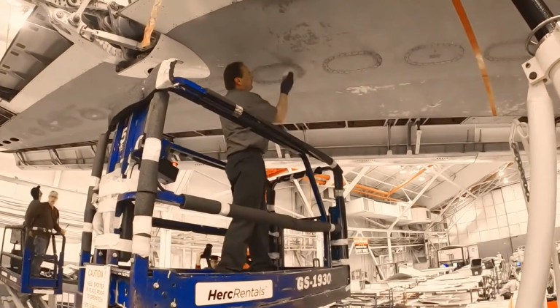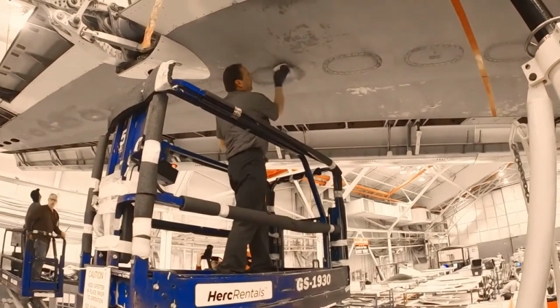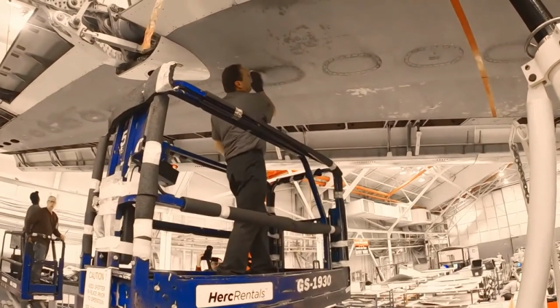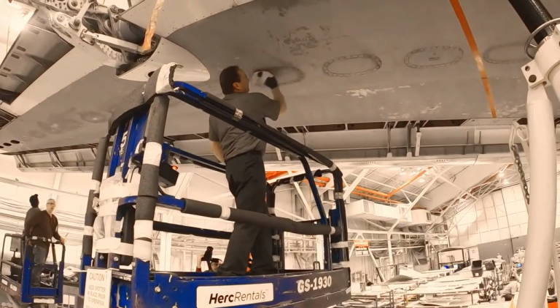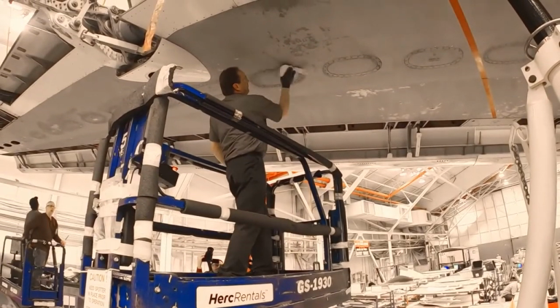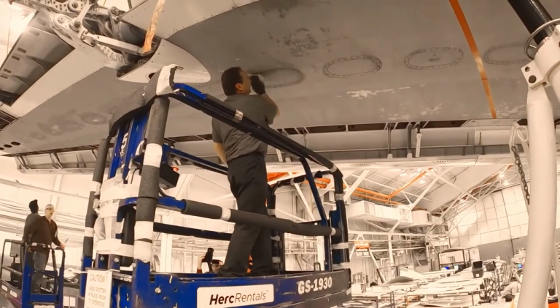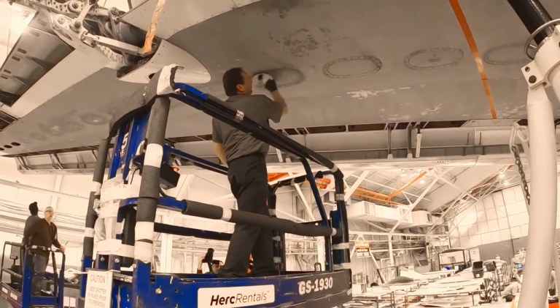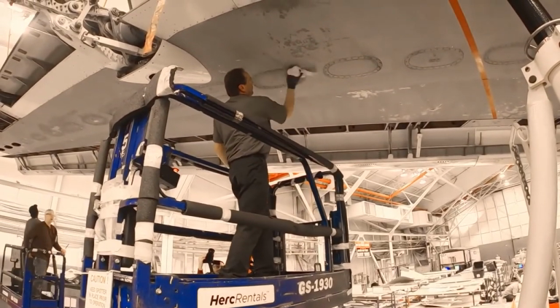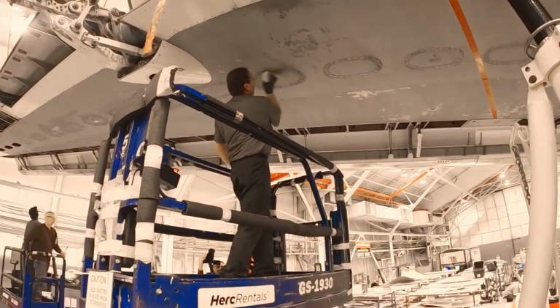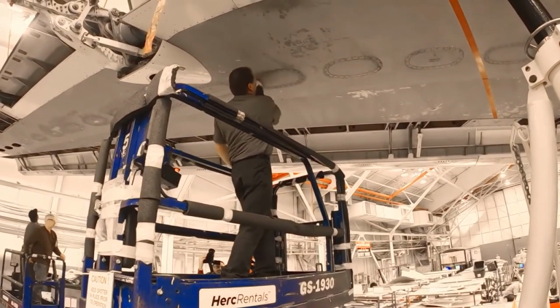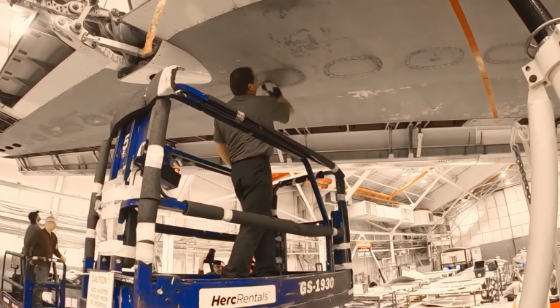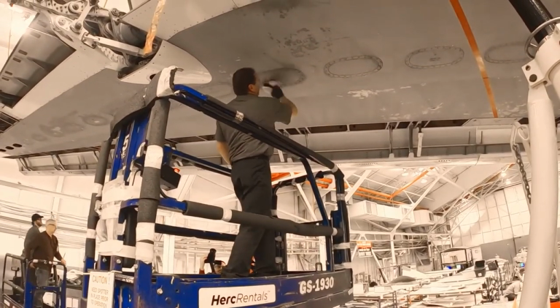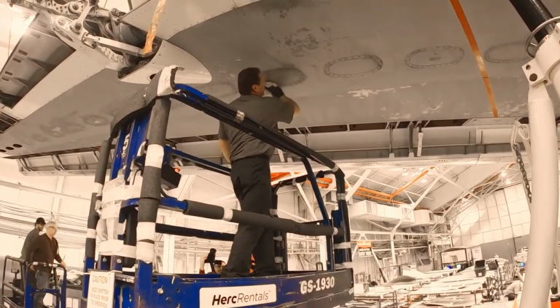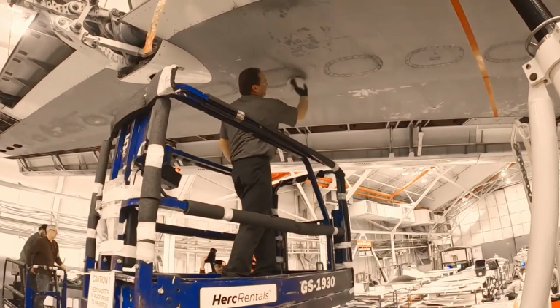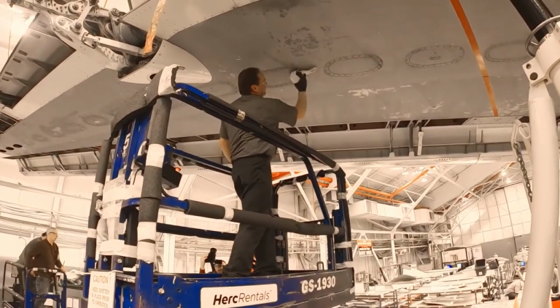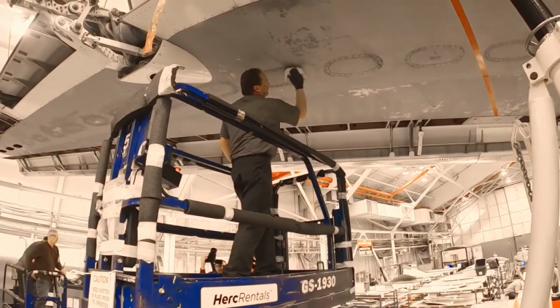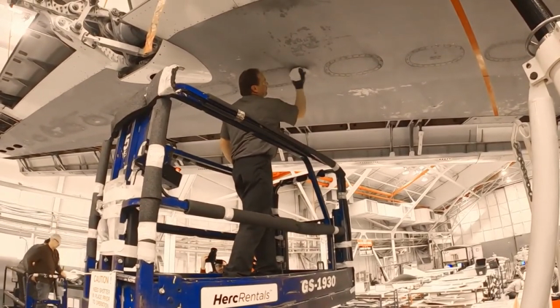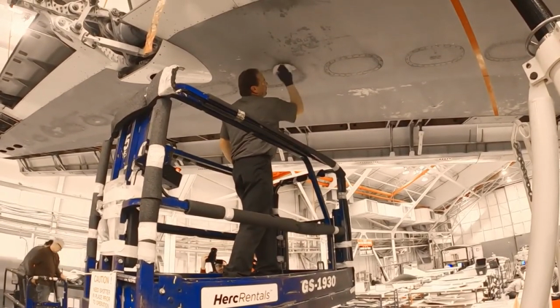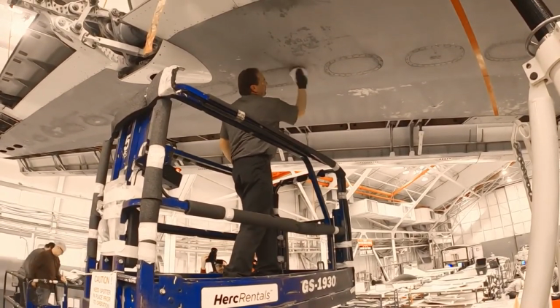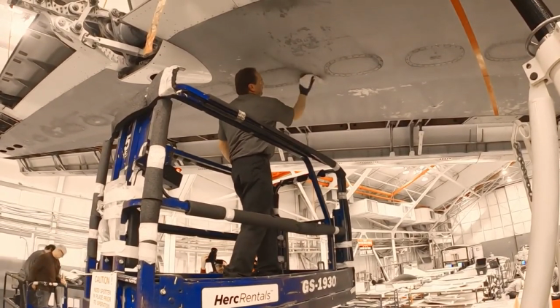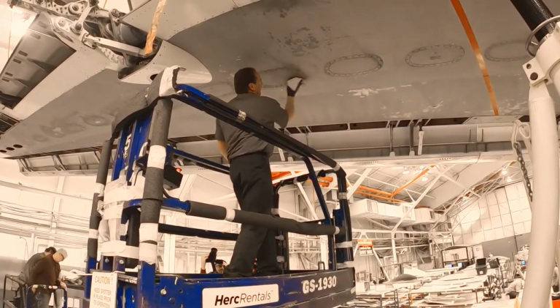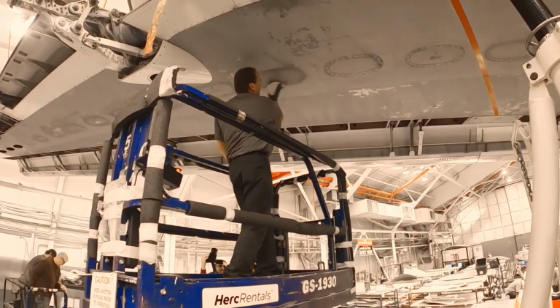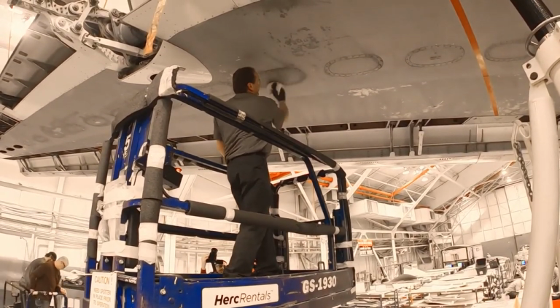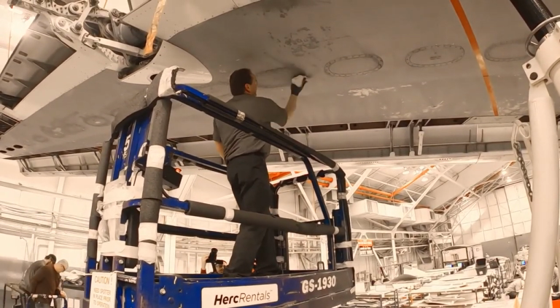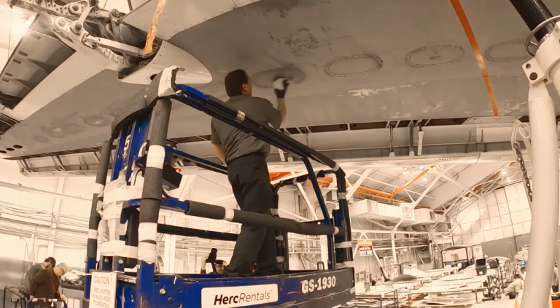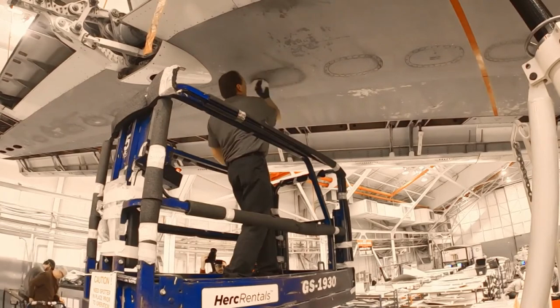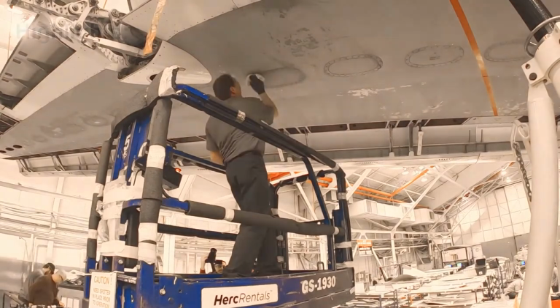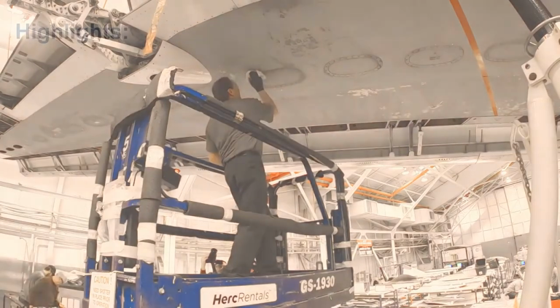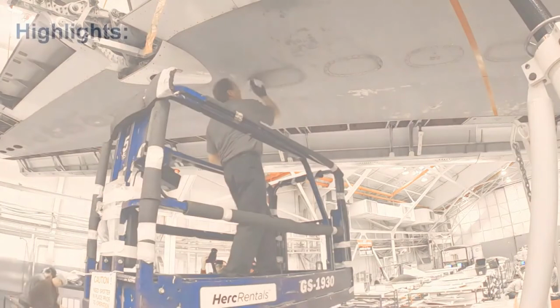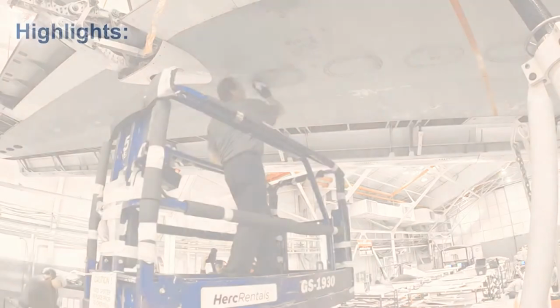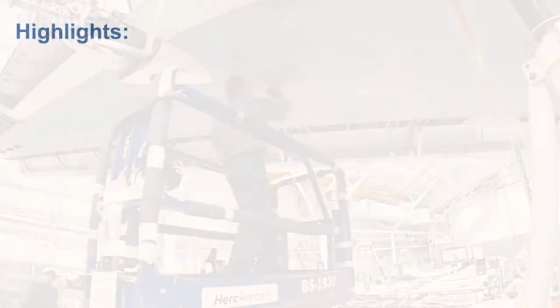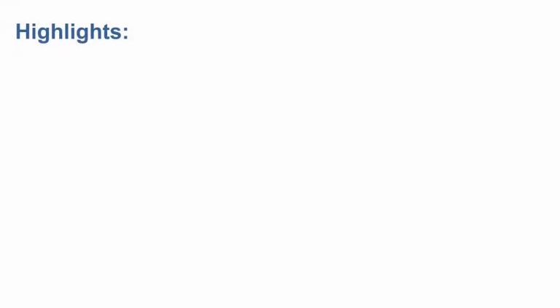Thoroughly clean area with a clean solvent dampened cloth, followed immediately by wiping with a clean dry cloth.